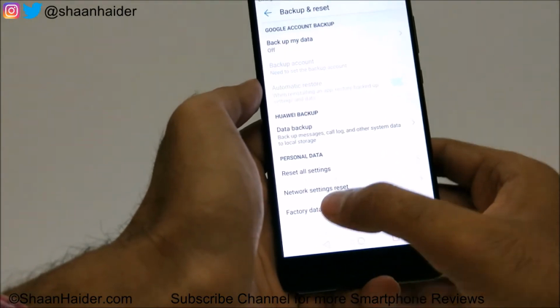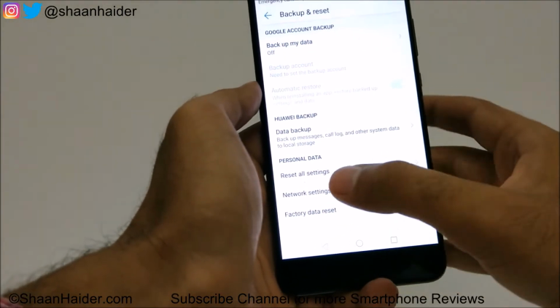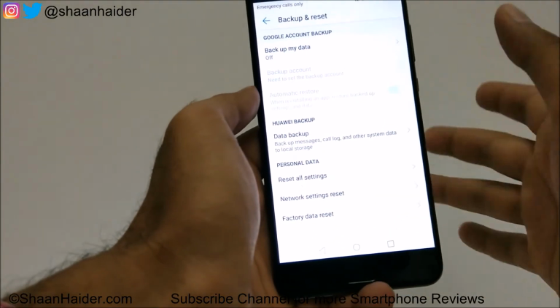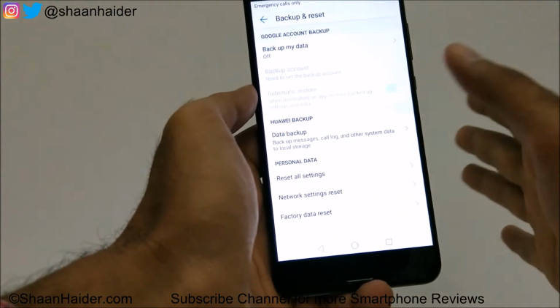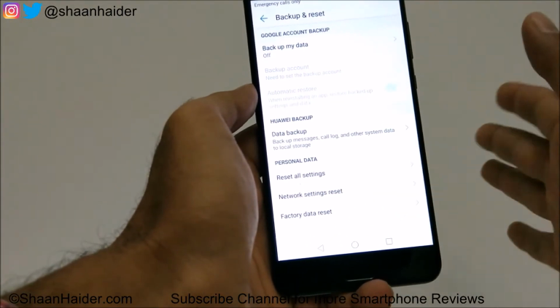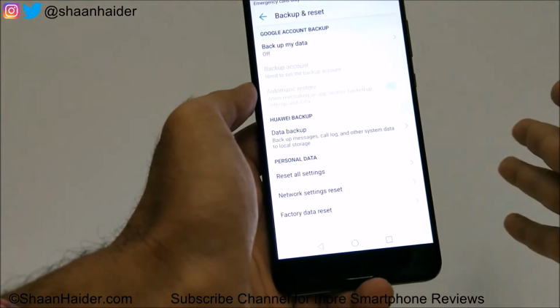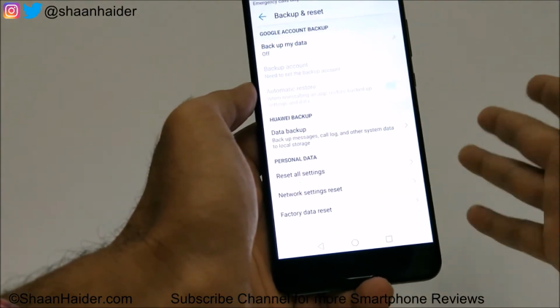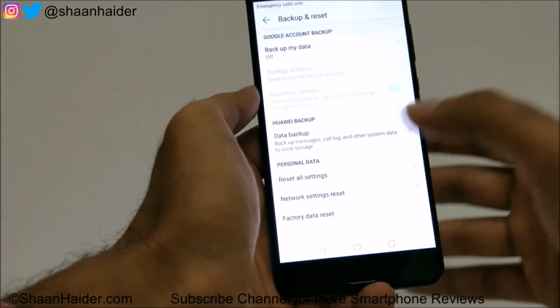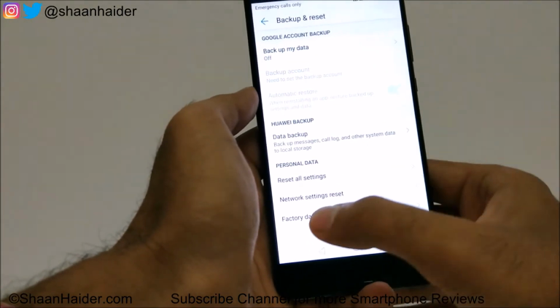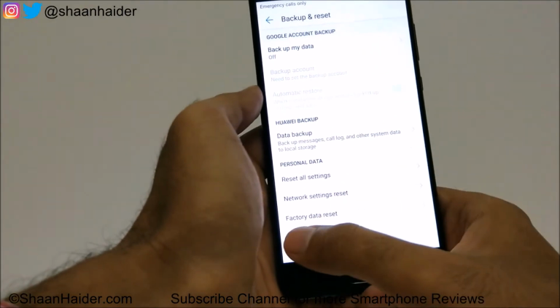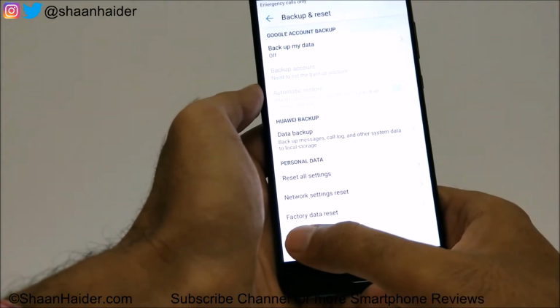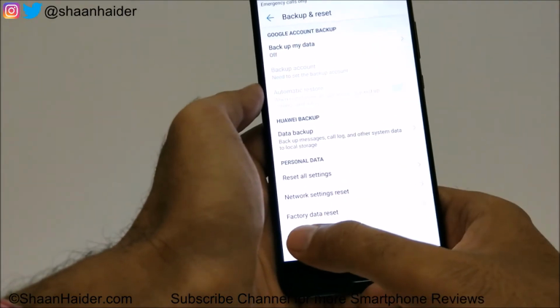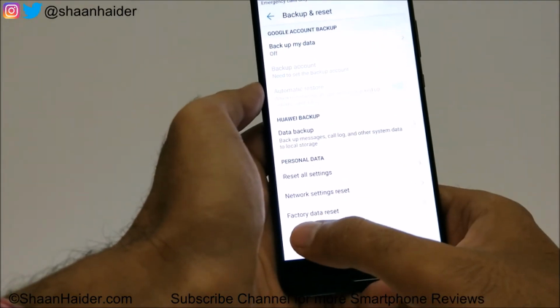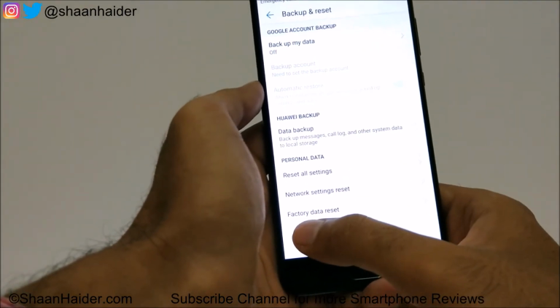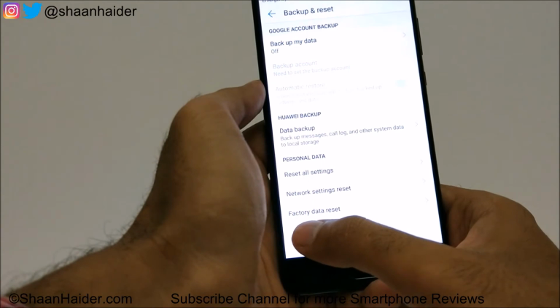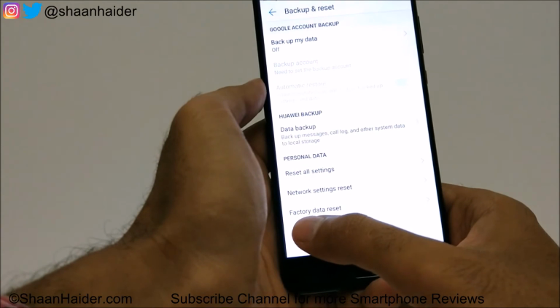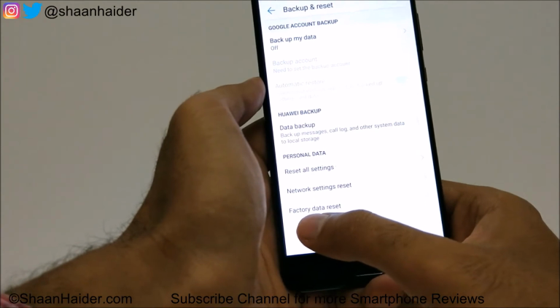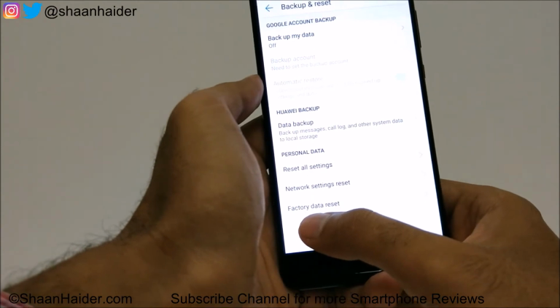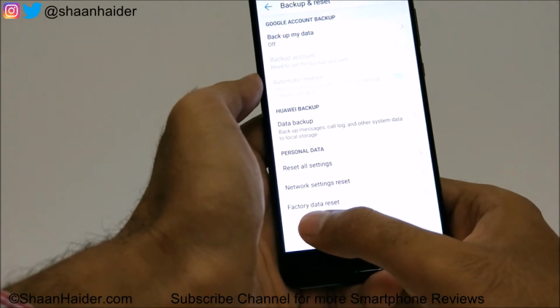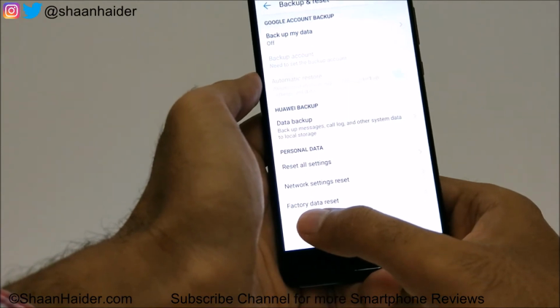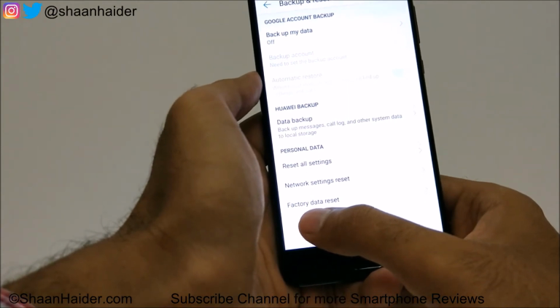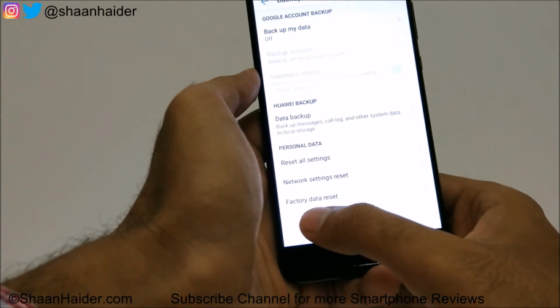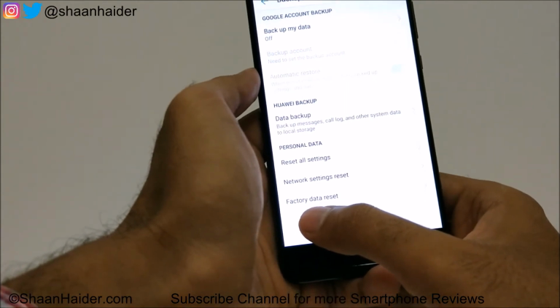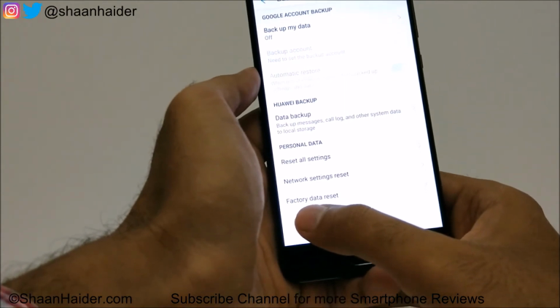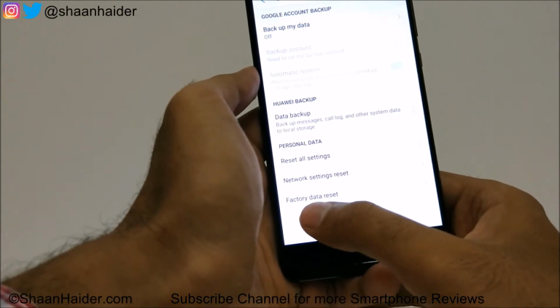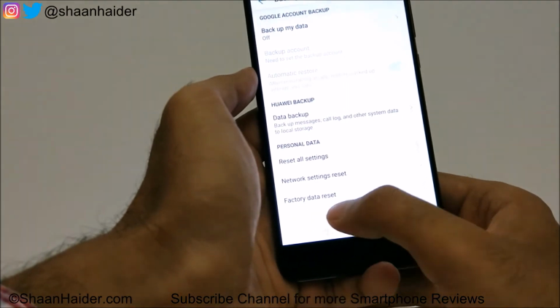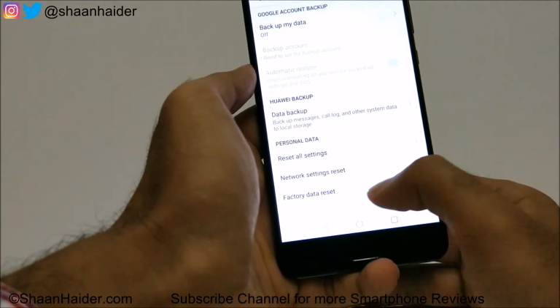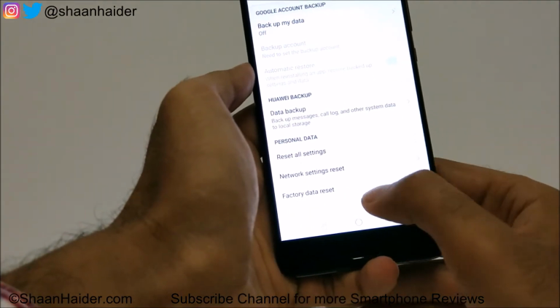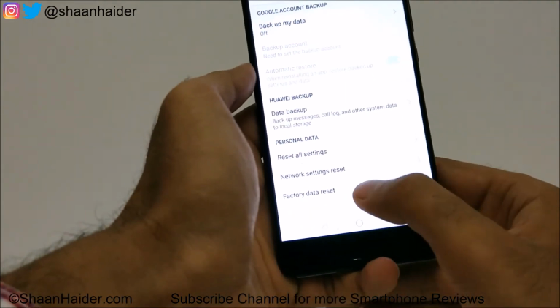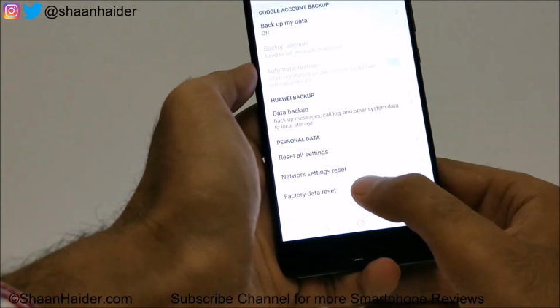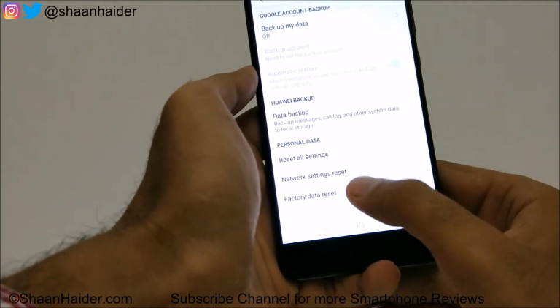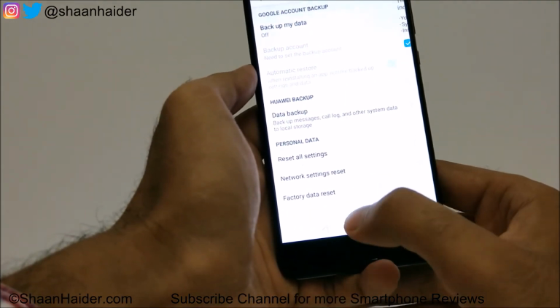You can do the Backup My Data on your Google account, and after that you can also do a data backup using the Huawei Backup provided by Huawei. Once you are done with the backup, come to the bottom and tap on the option called Factory Data Reset.